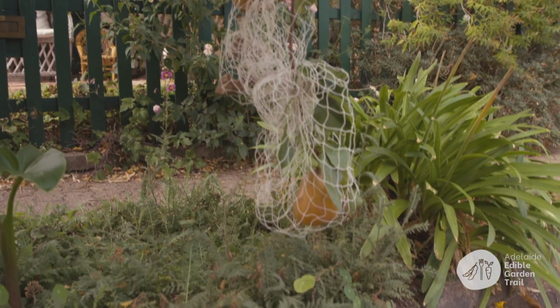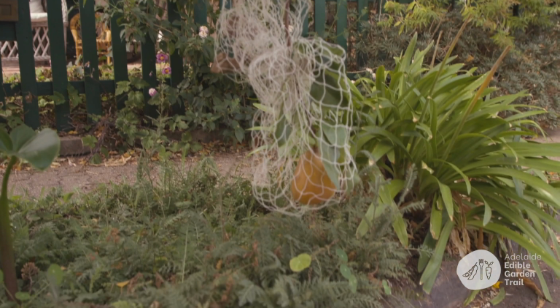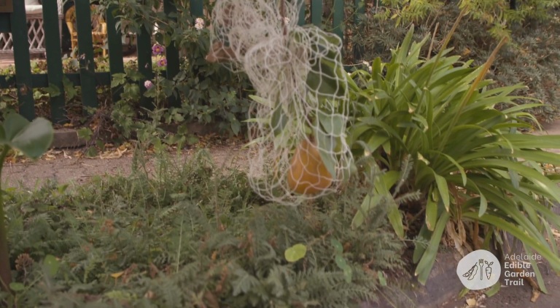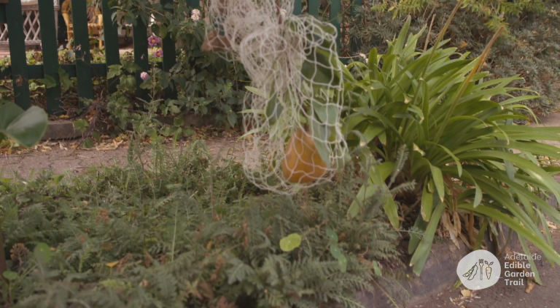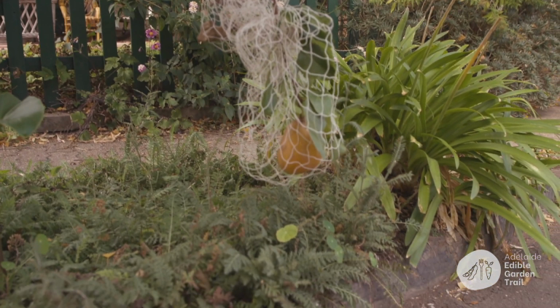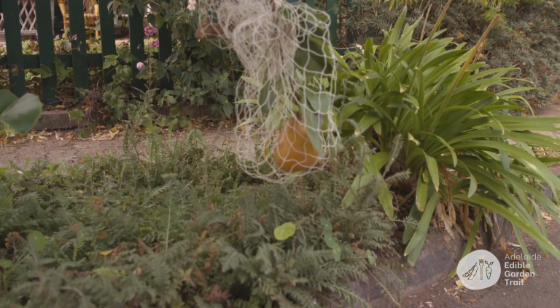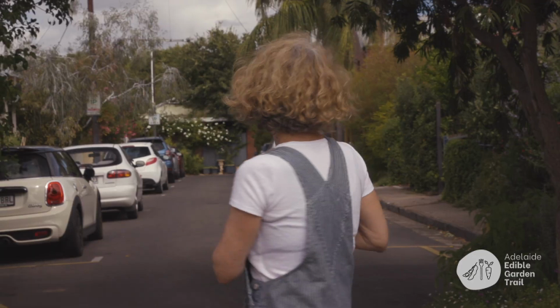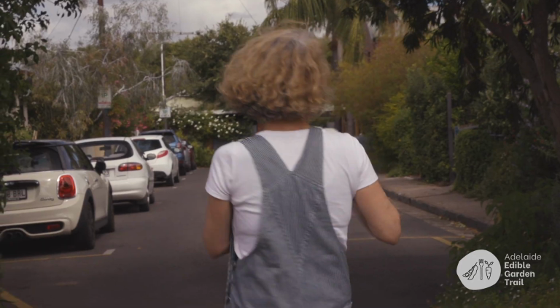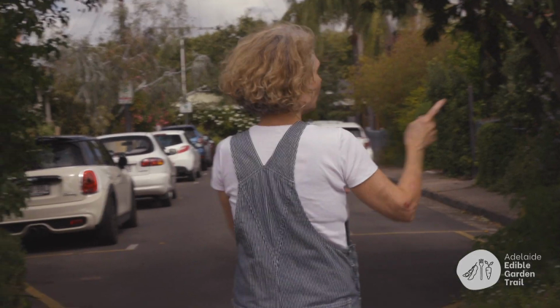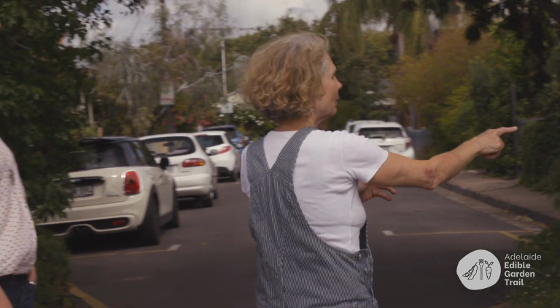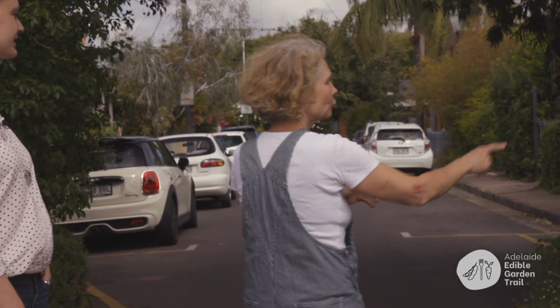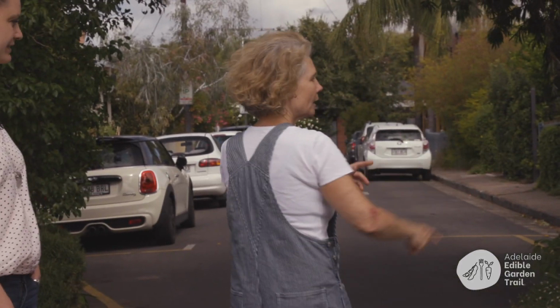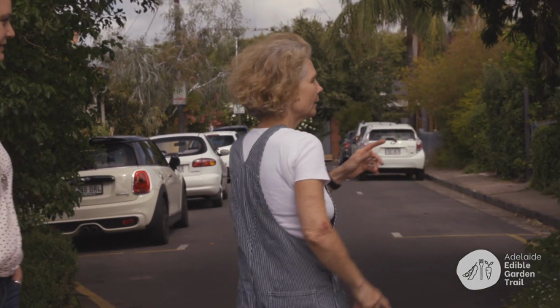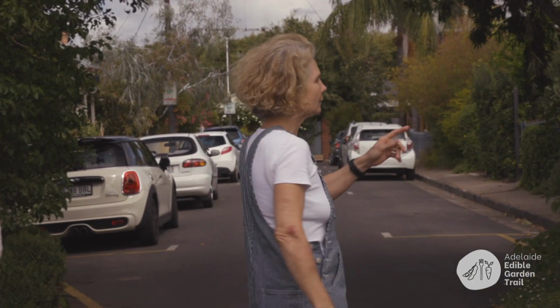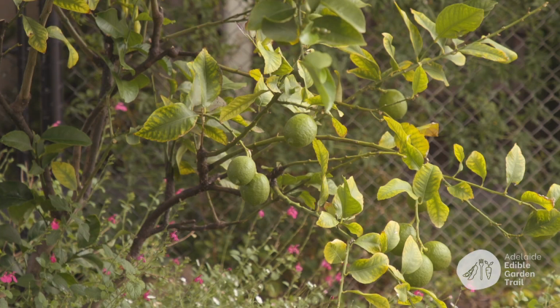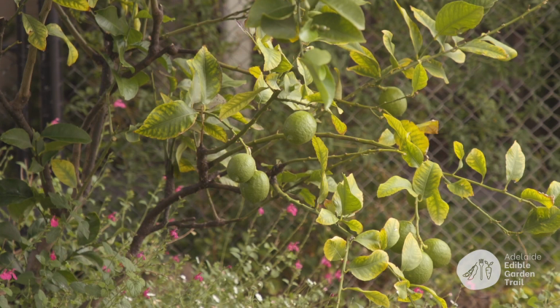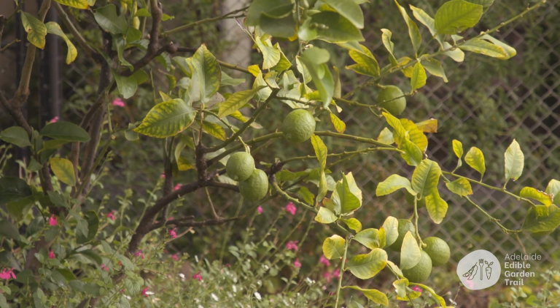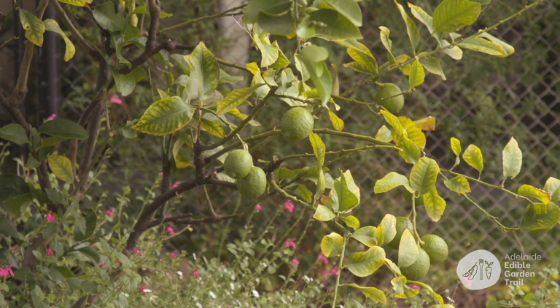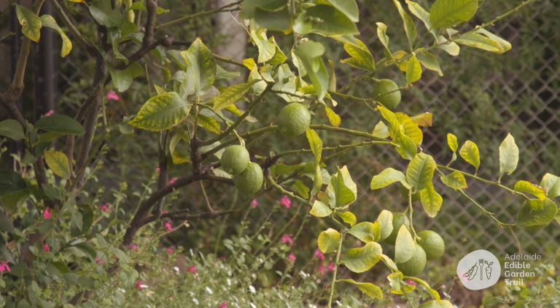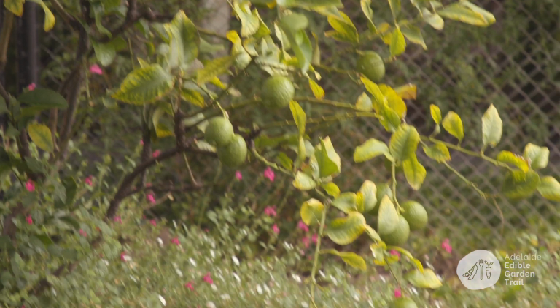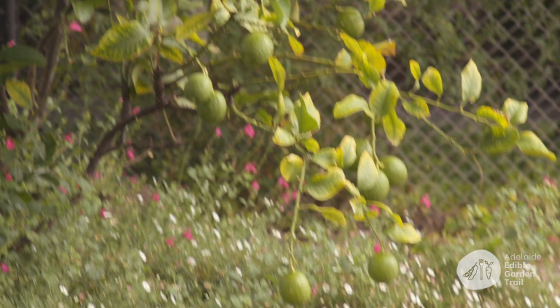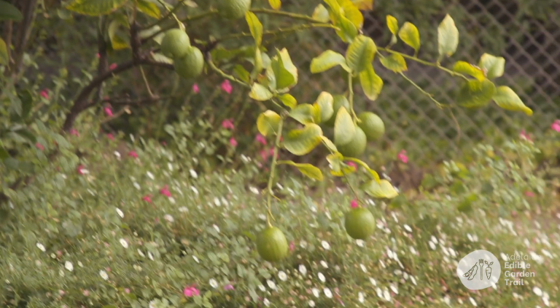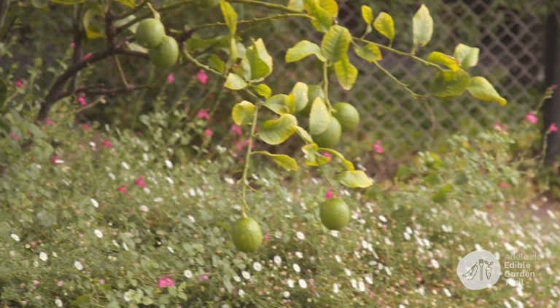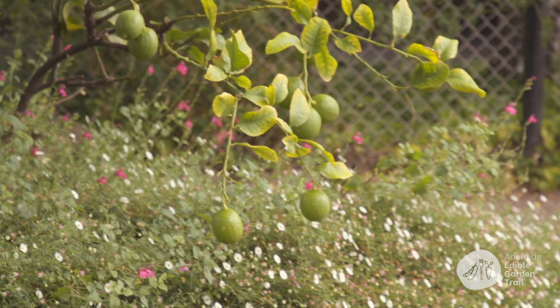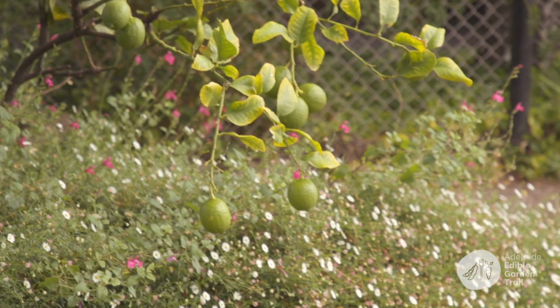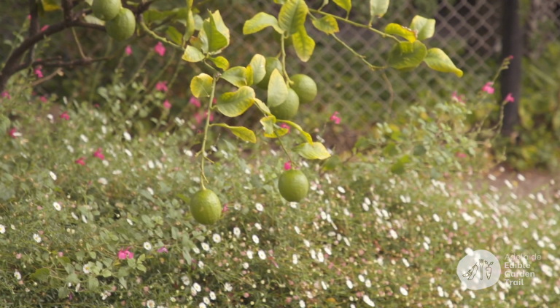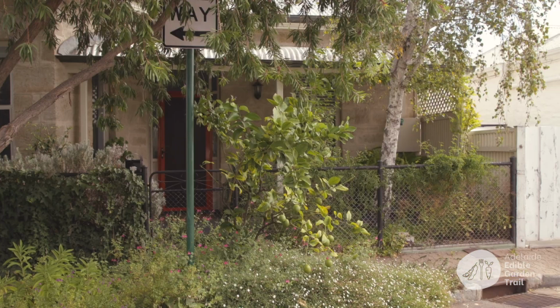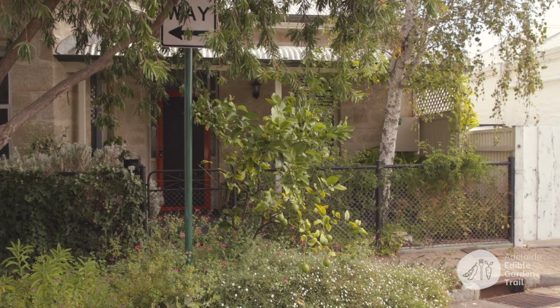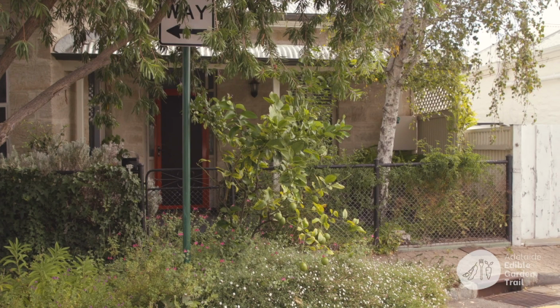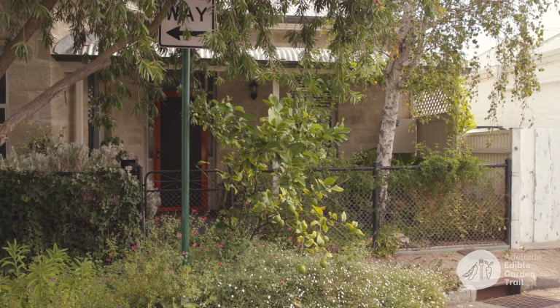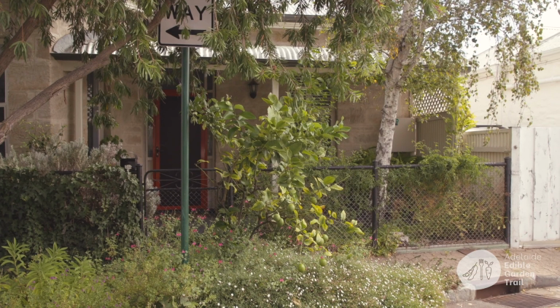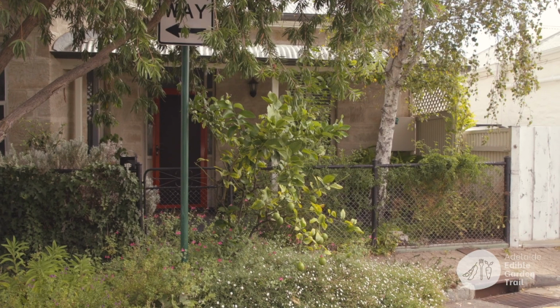We've got some Beurré Bosc pears growing, so I'm going to get those pears and distribute them down the street — everyone's going to get one pear. Then we've got a lemon tree we planted about ten years ago, and the neighbours here have got a pomegranate.